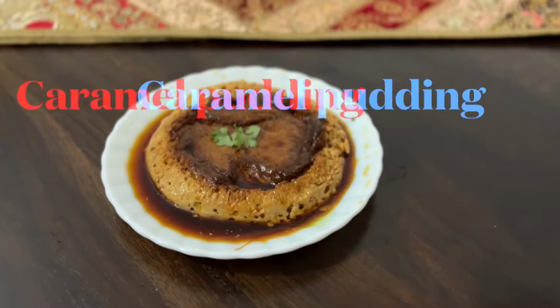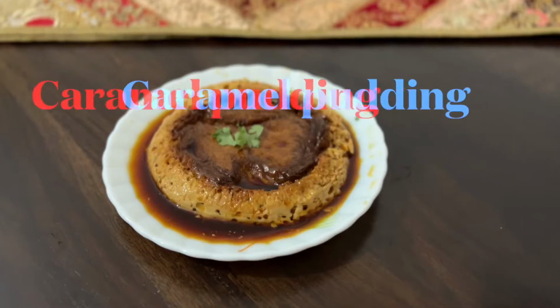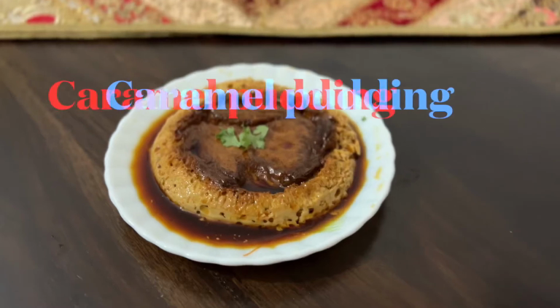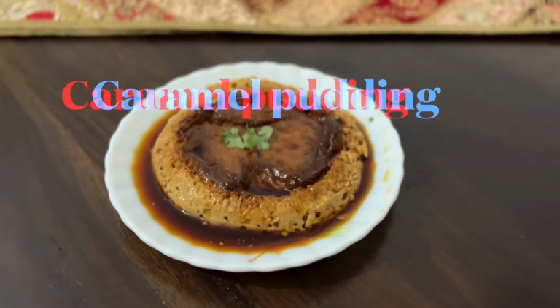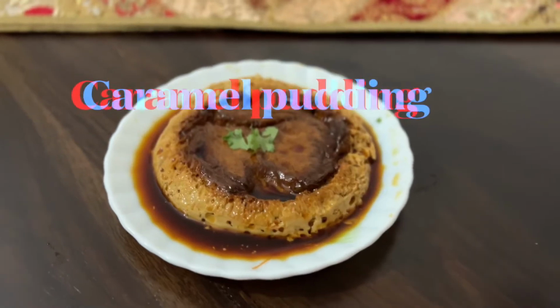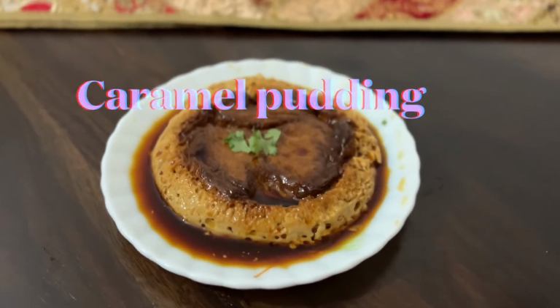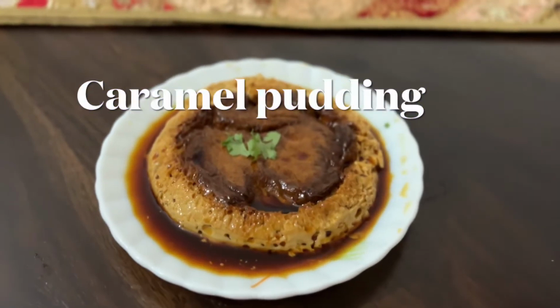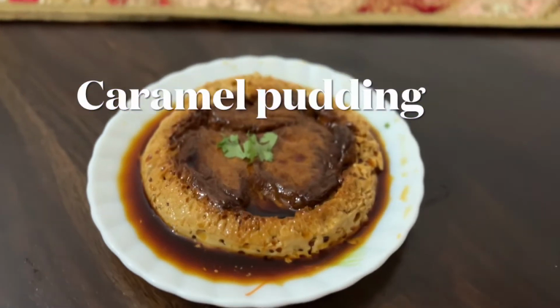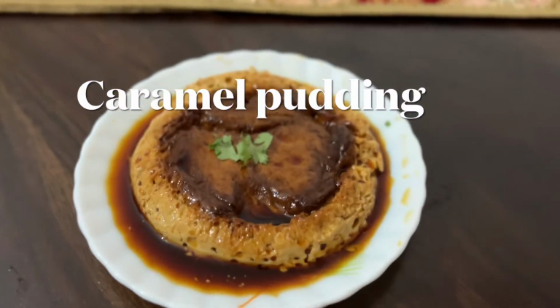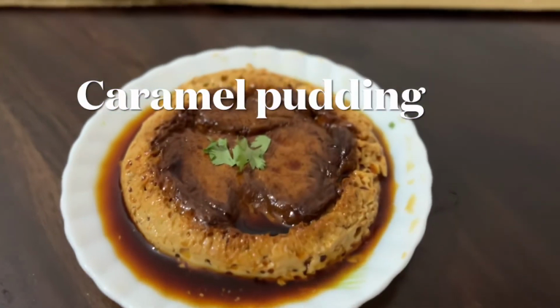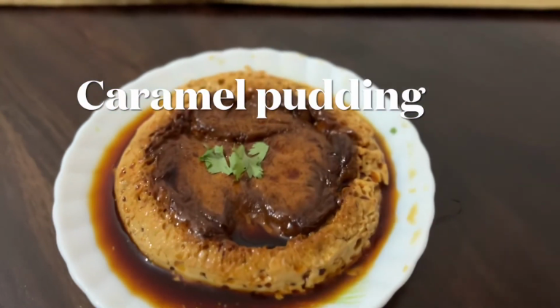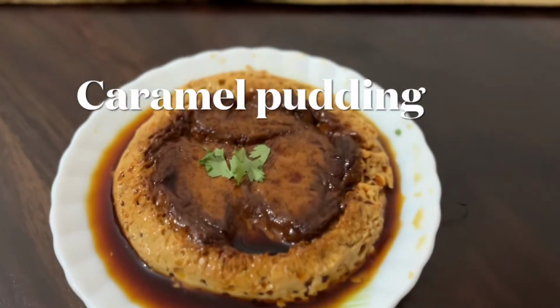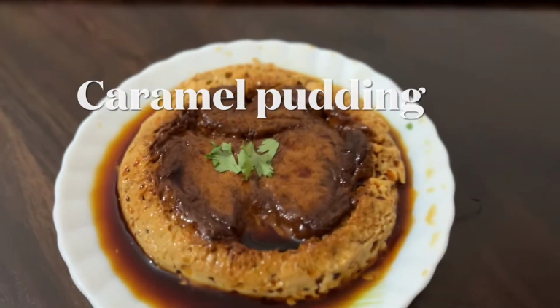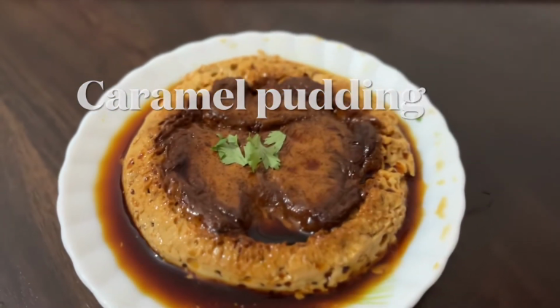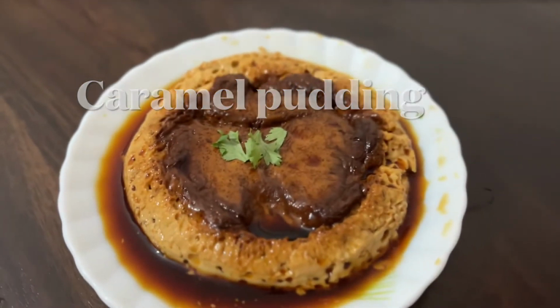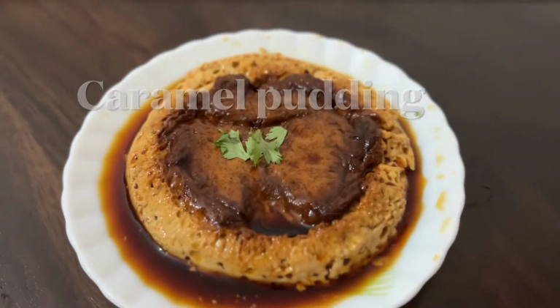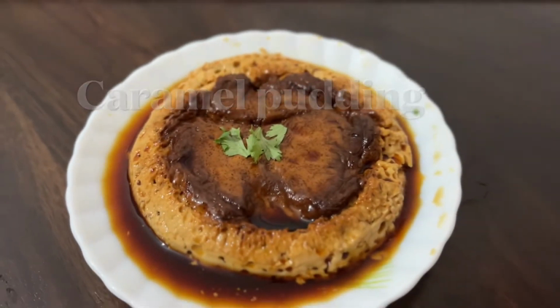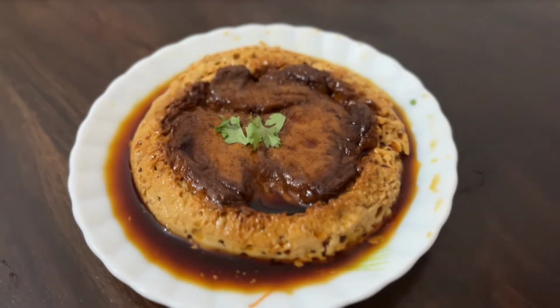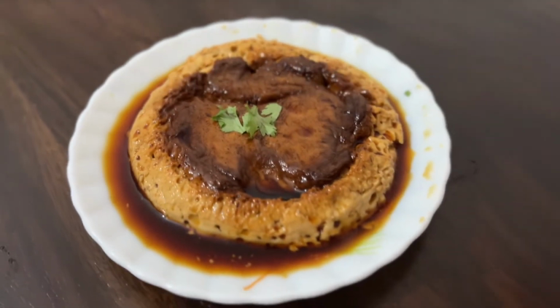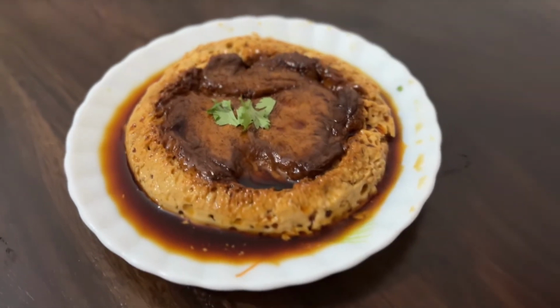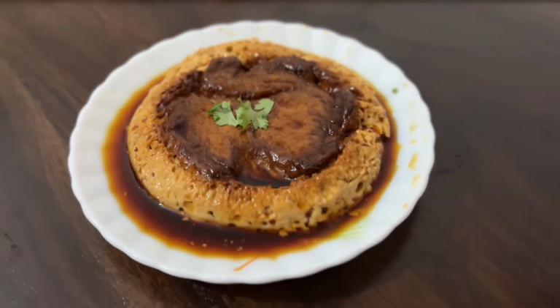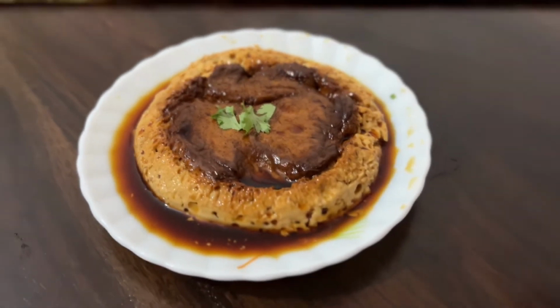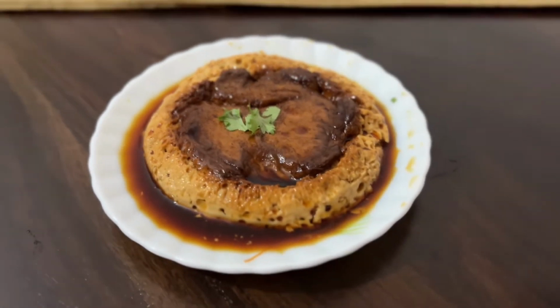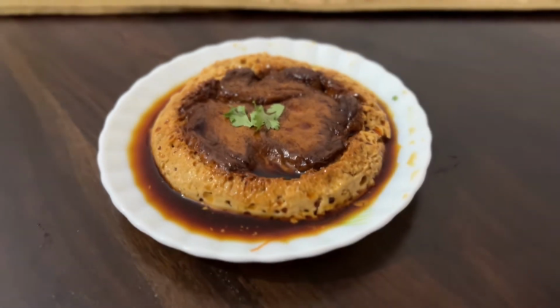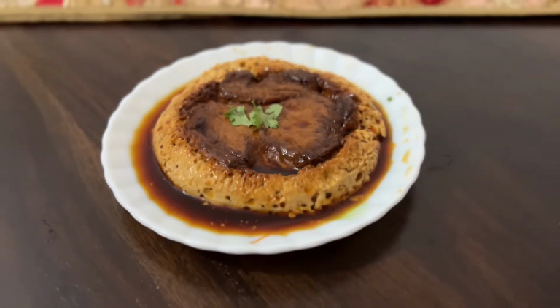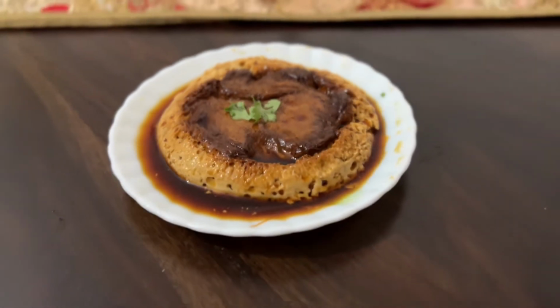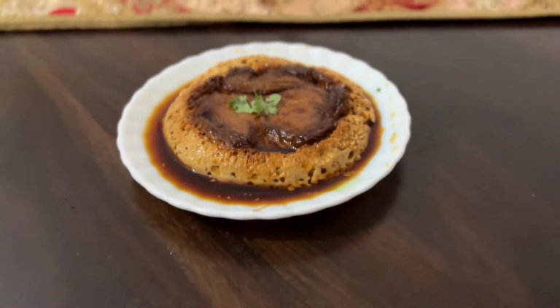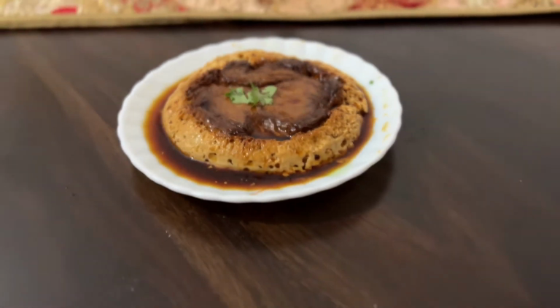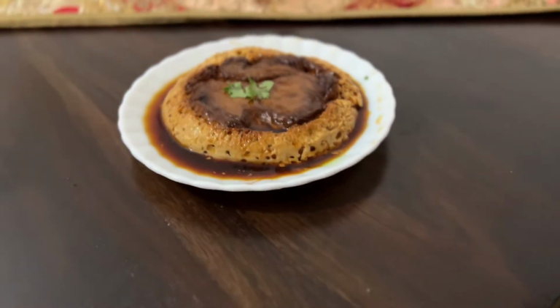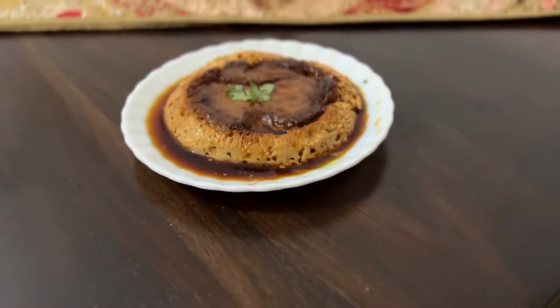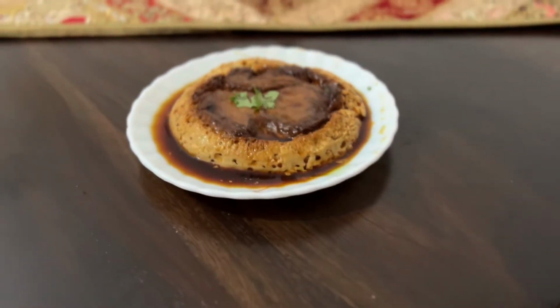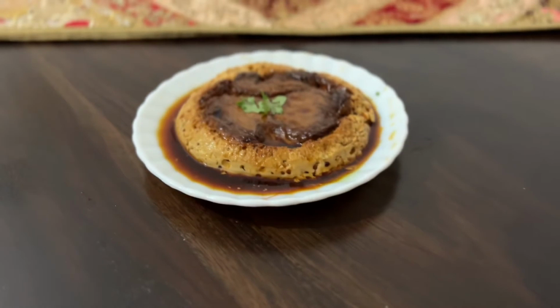Hey everyone, welcome back to my channel from Hannah's World. Today I'm going to make a caramel pudding.